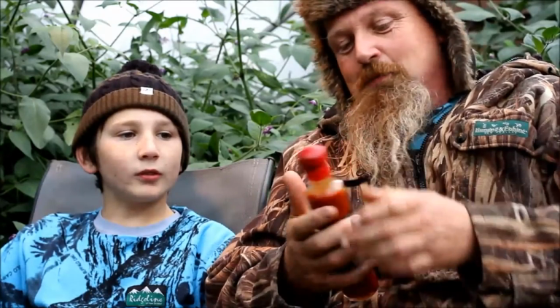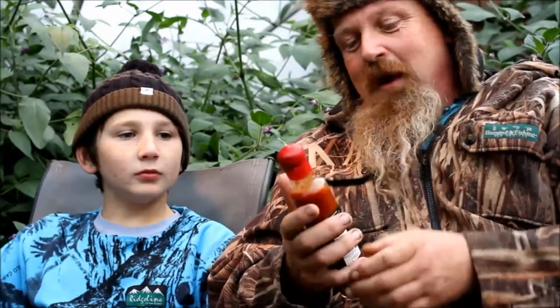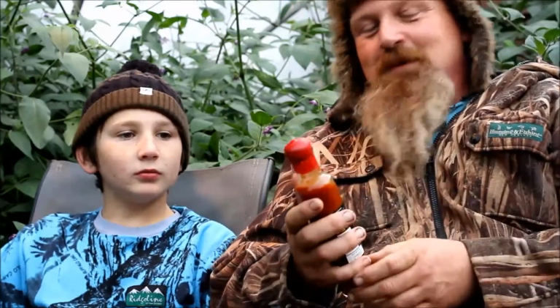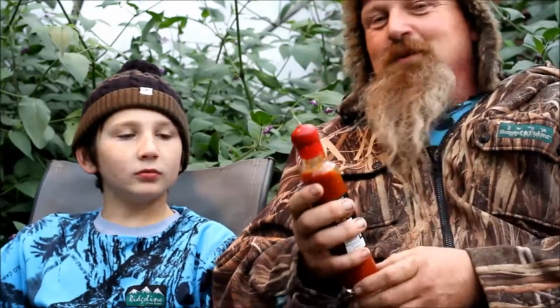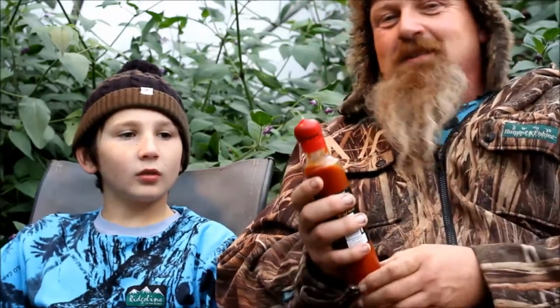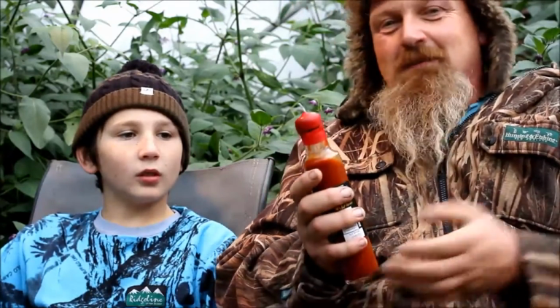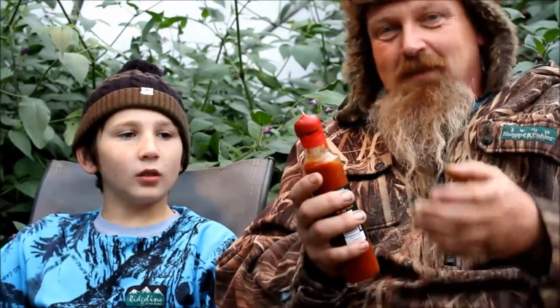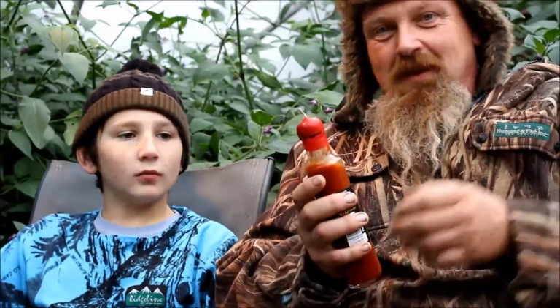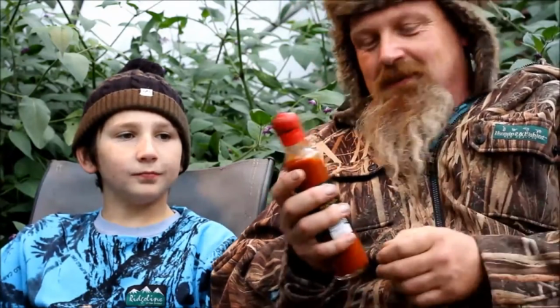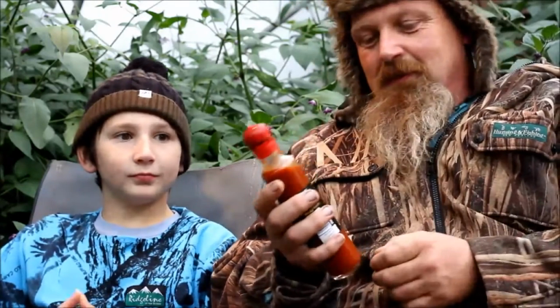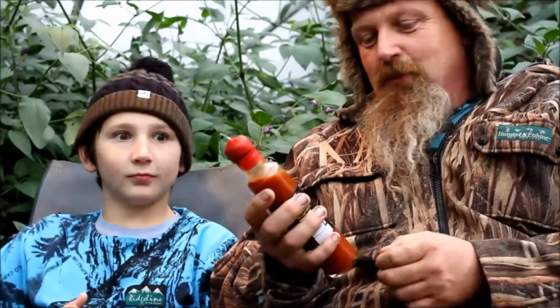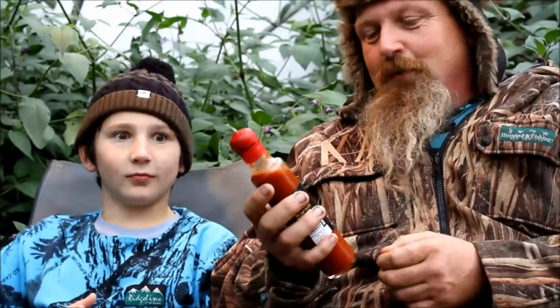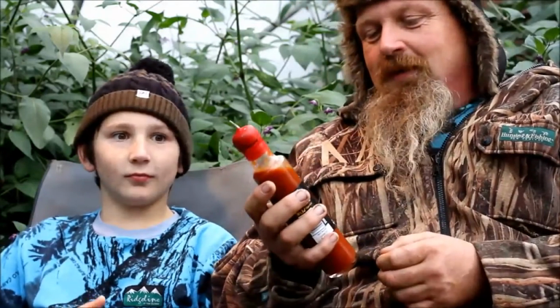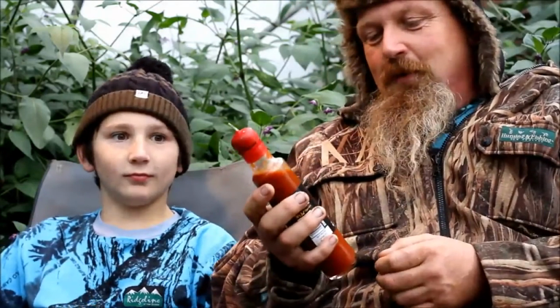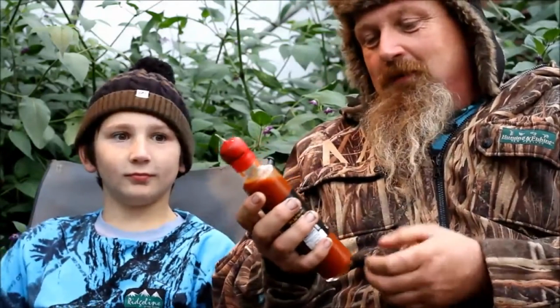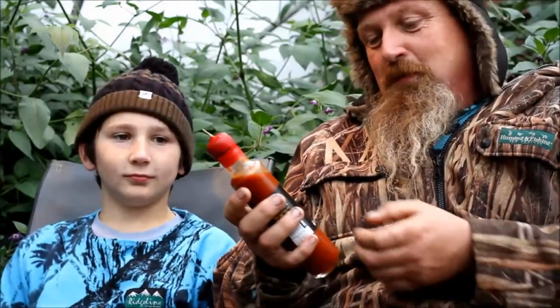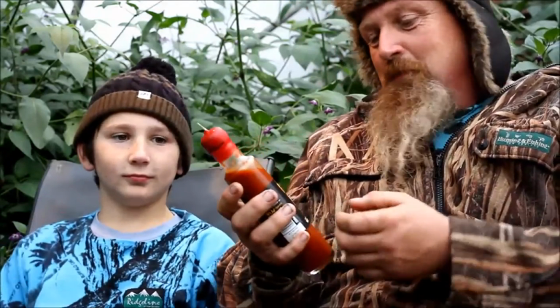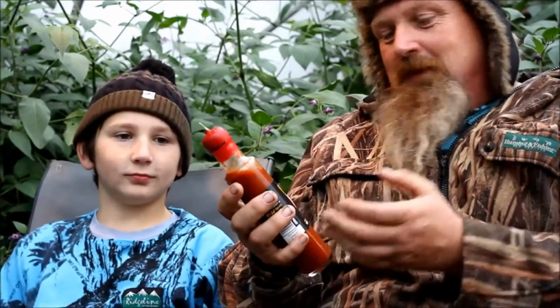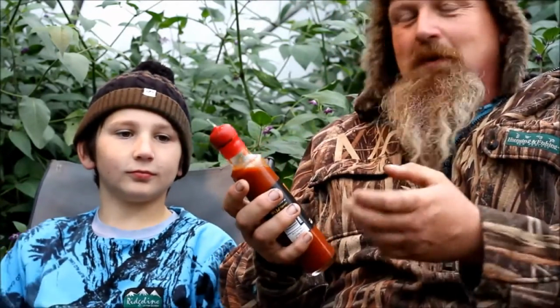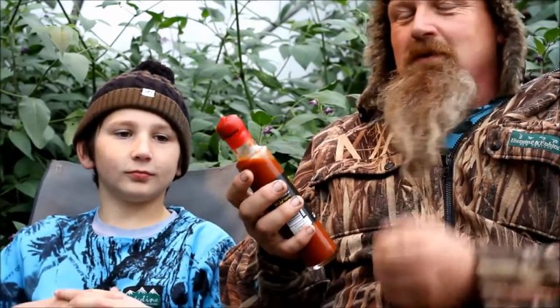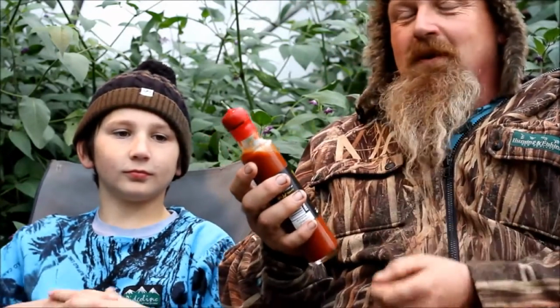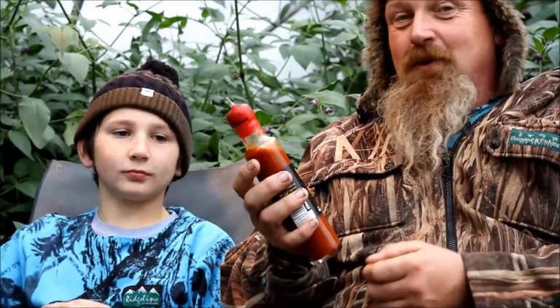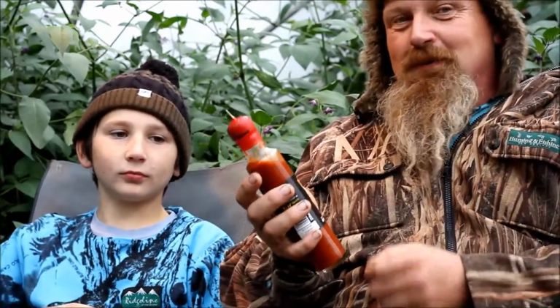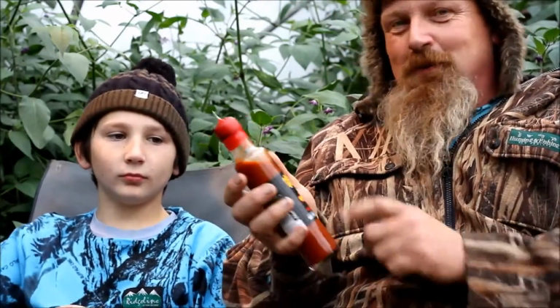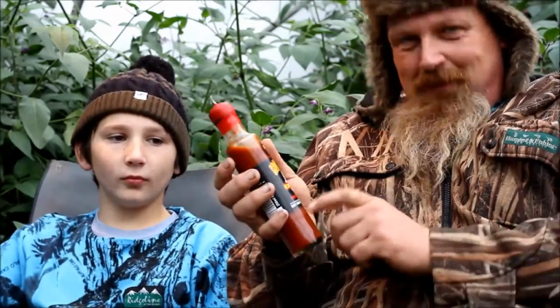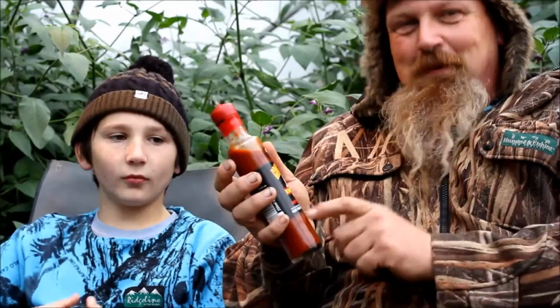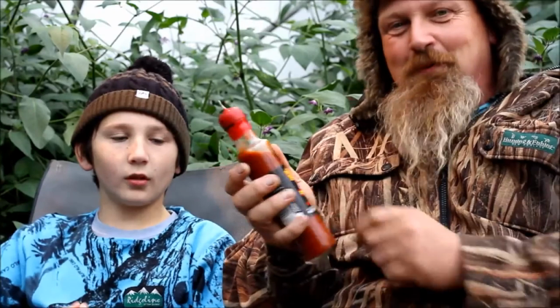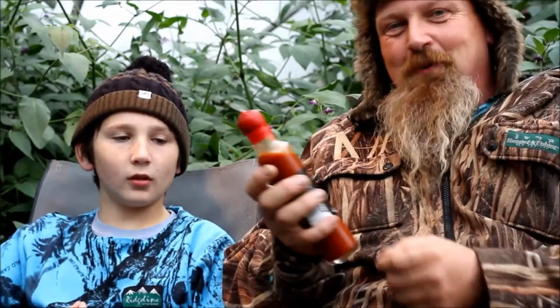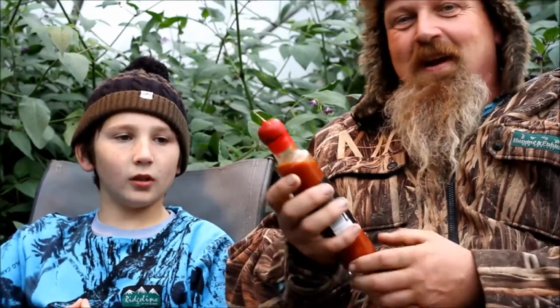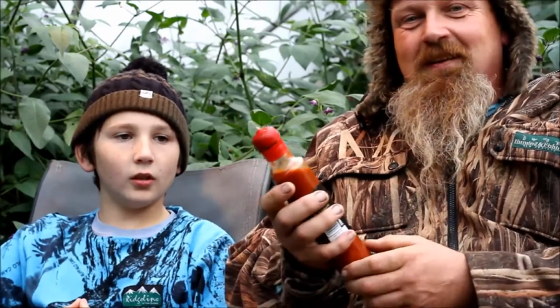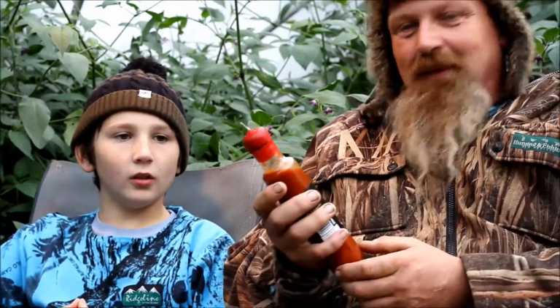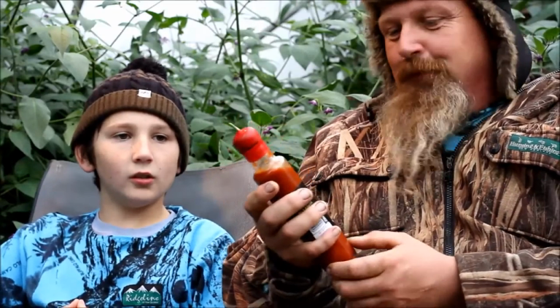If you're taking it along to a barbecue as a novelty, or just for someone who likes hot sauce, this would be a really cracking gift.